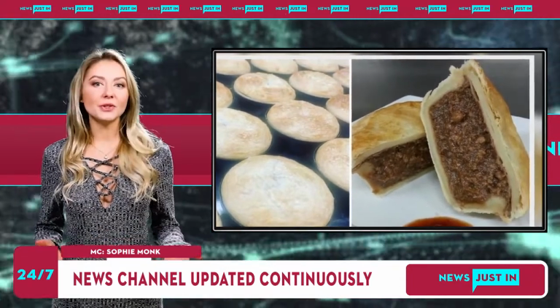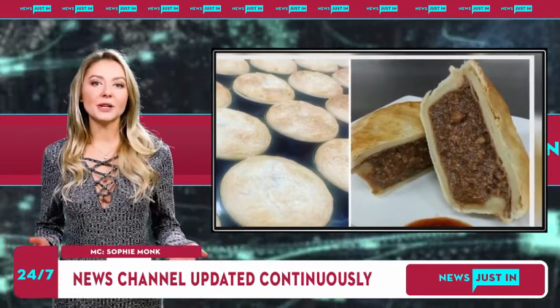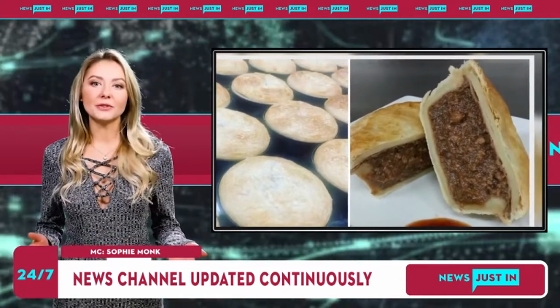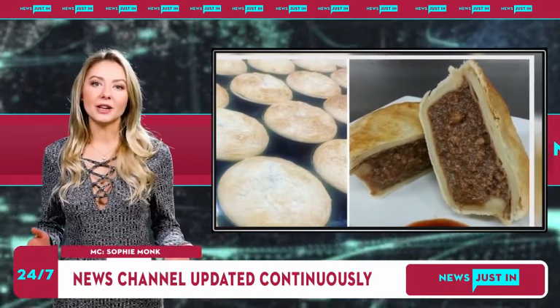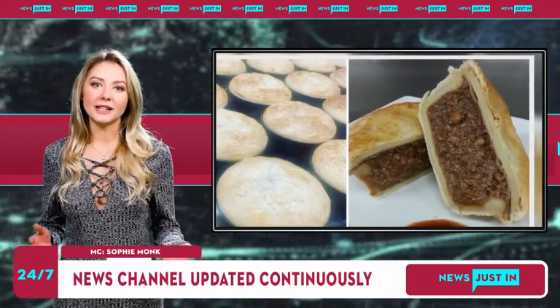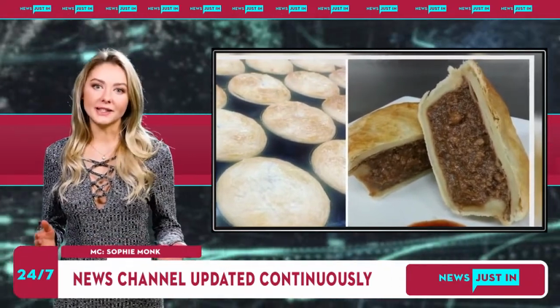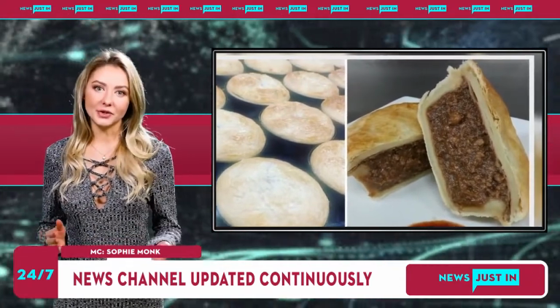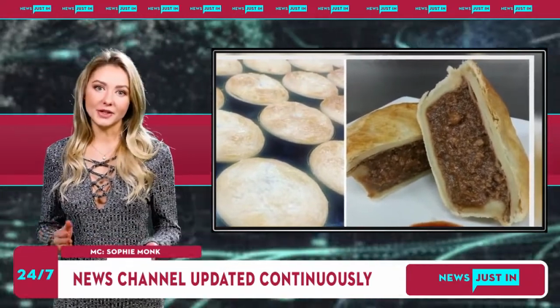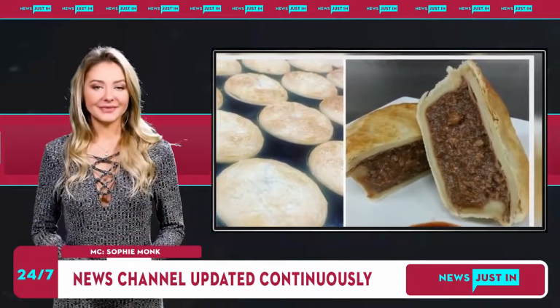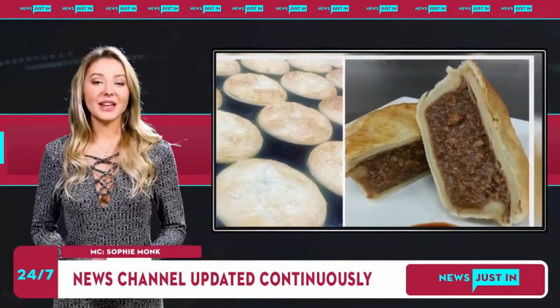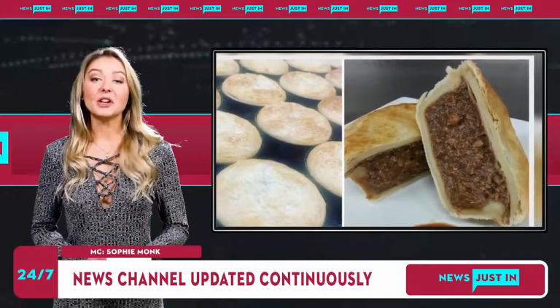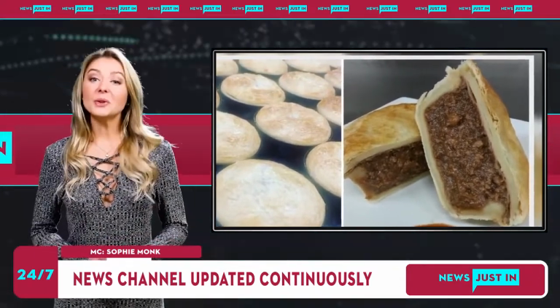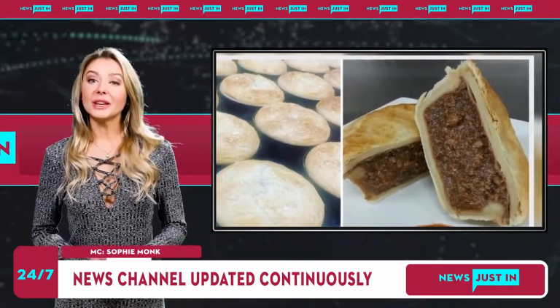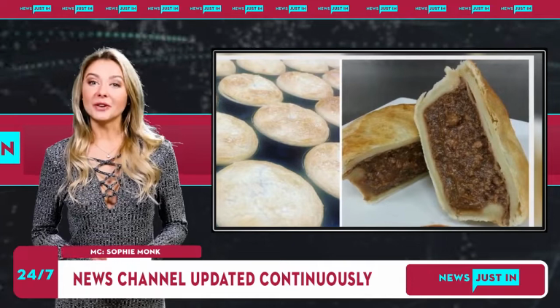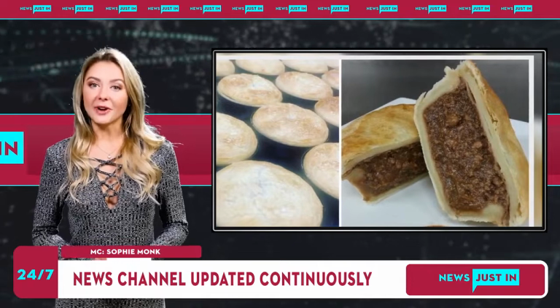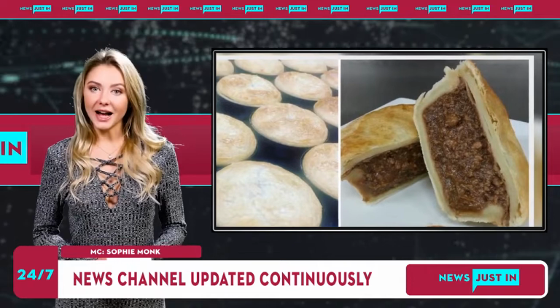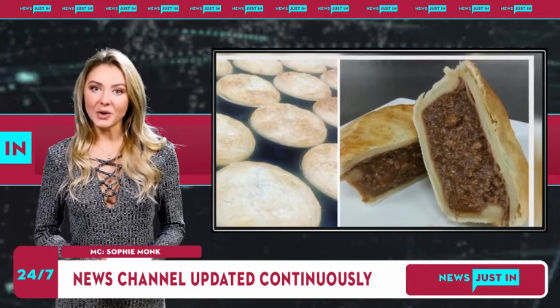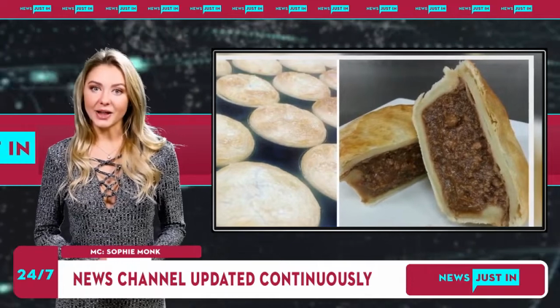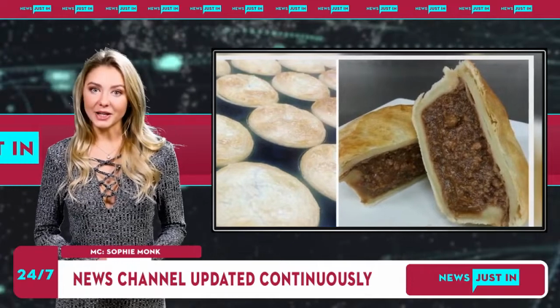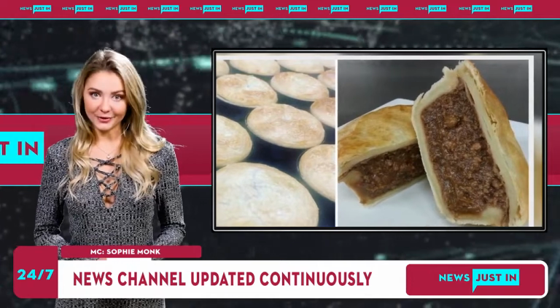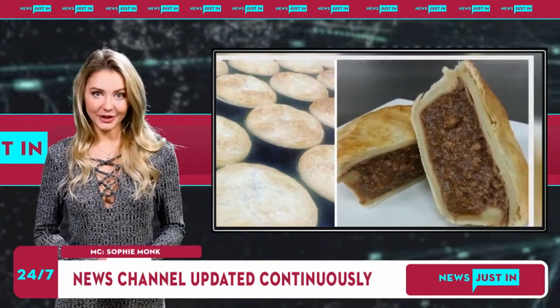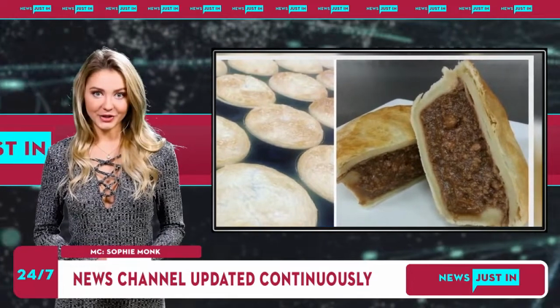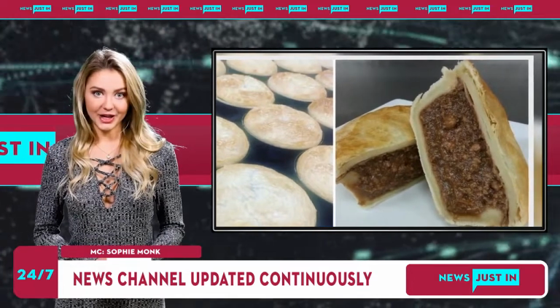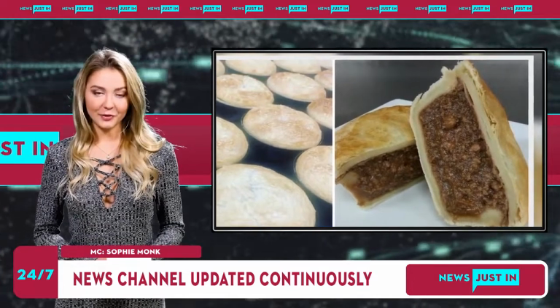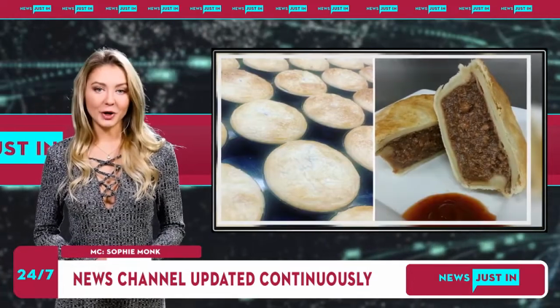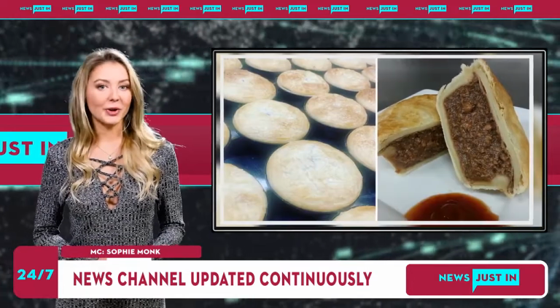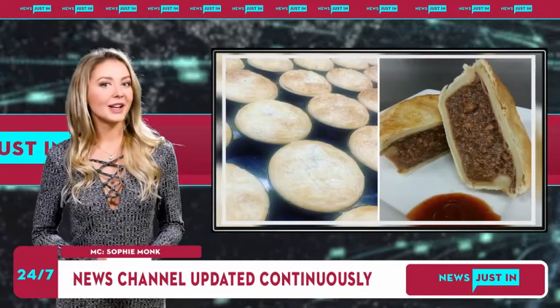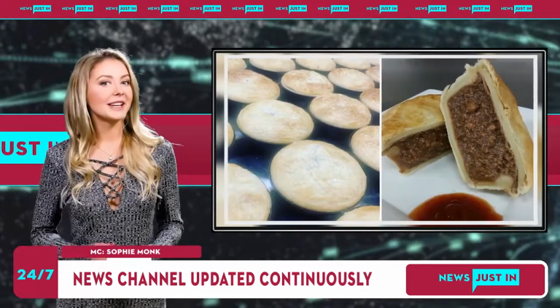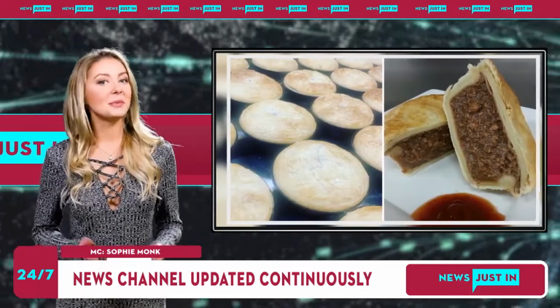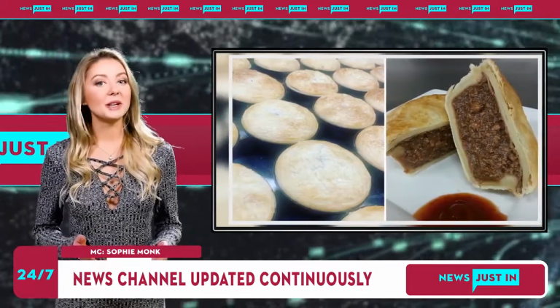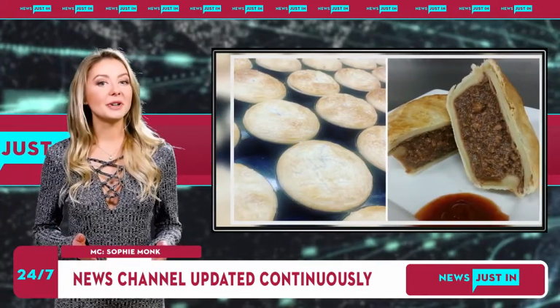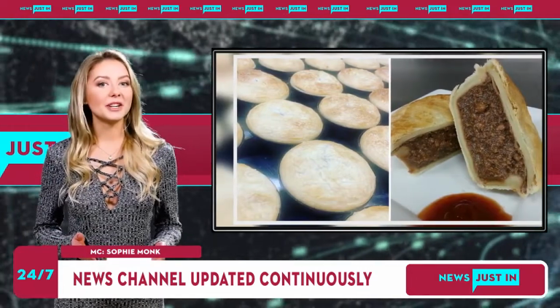Winner of Best Plain Pie Australia. "Winners are grinners," the bakery said on its Facebook page.